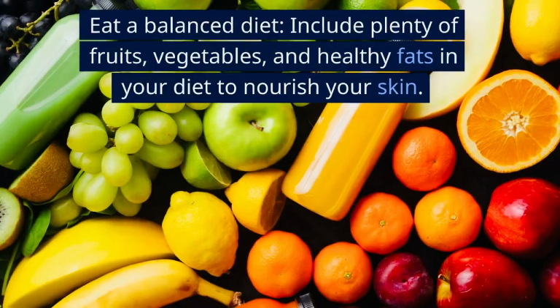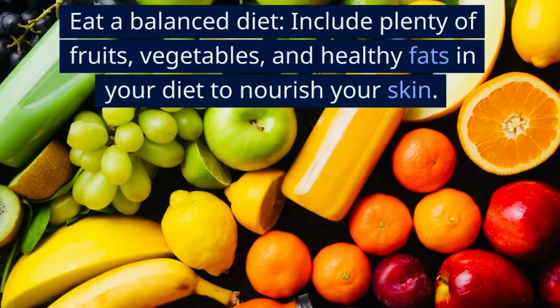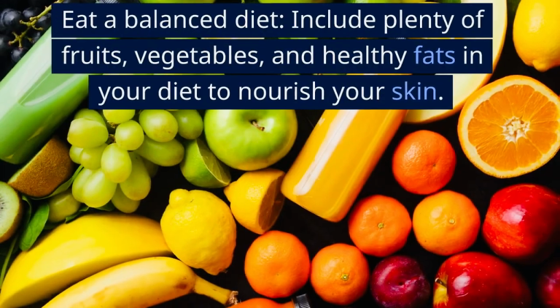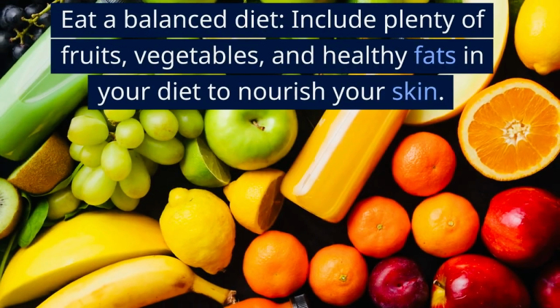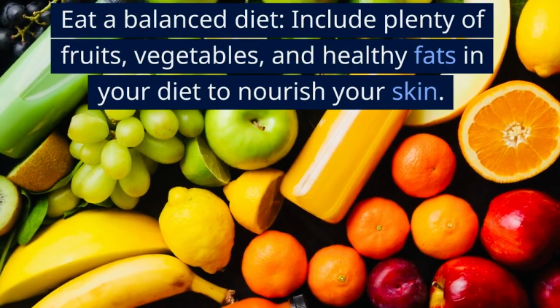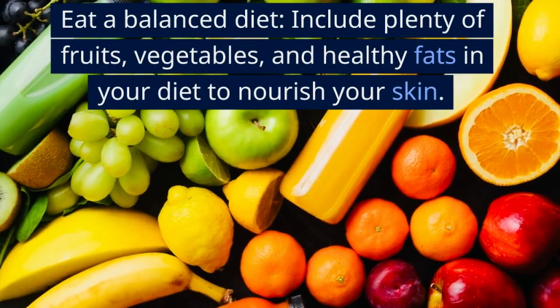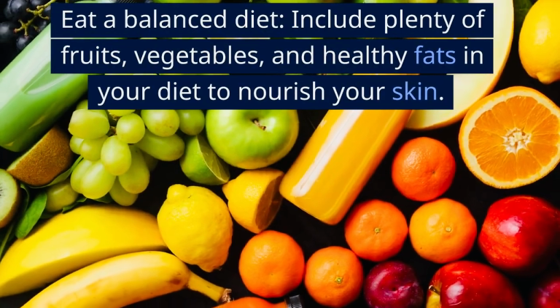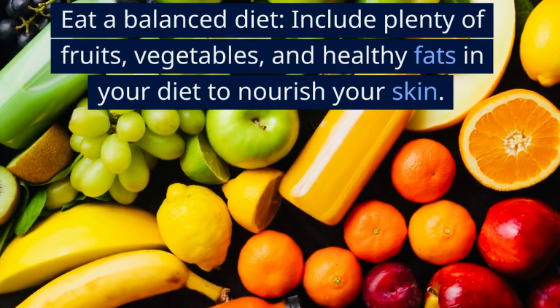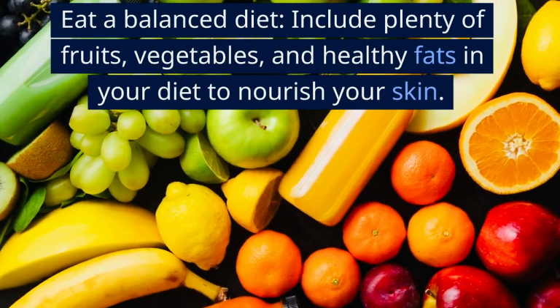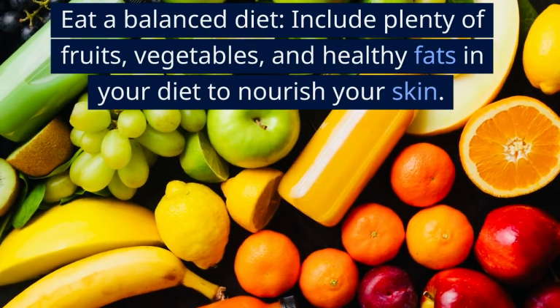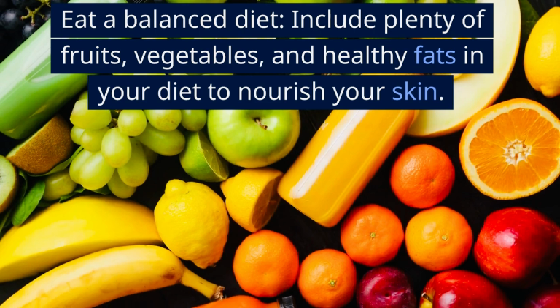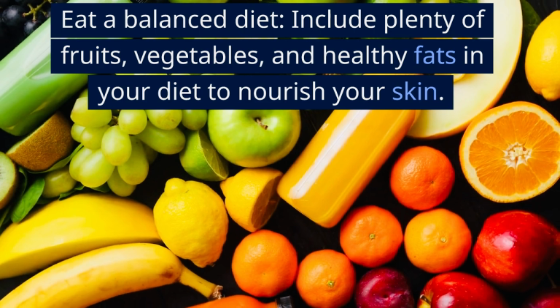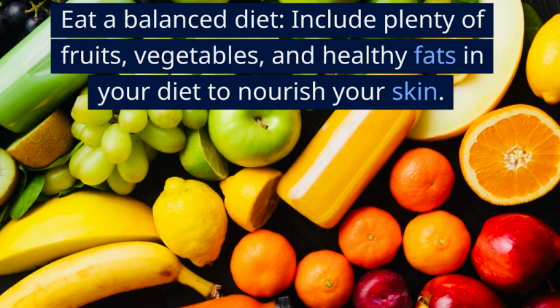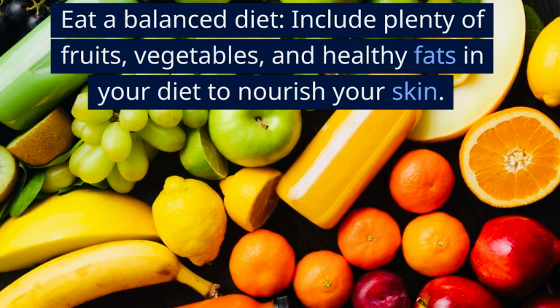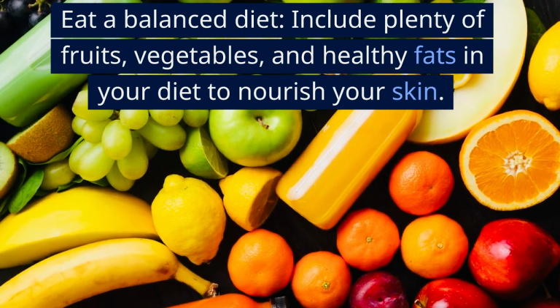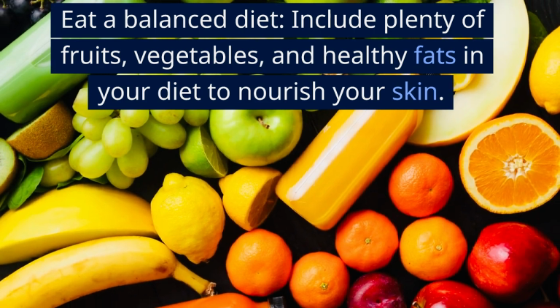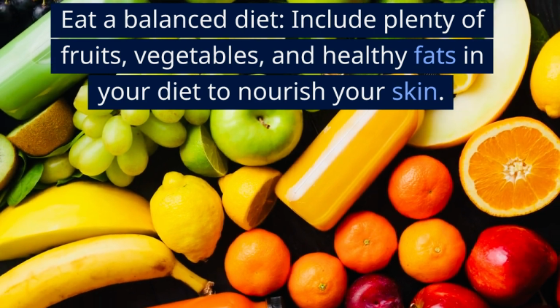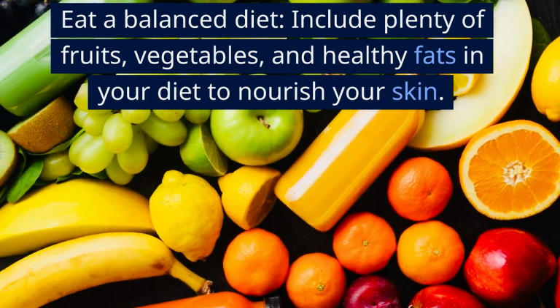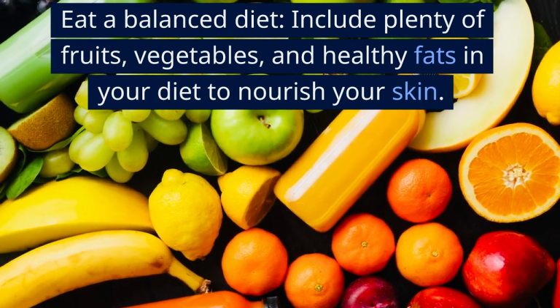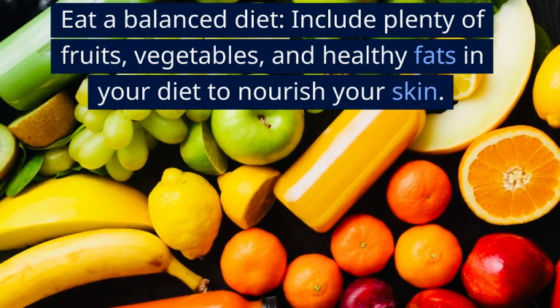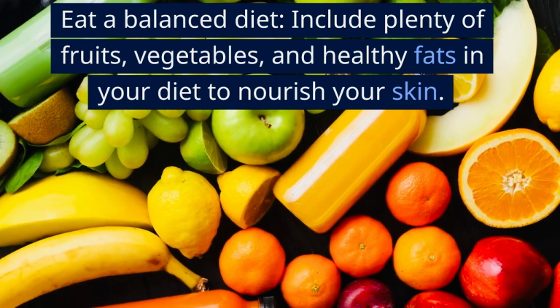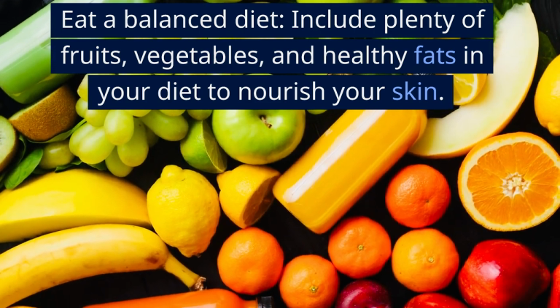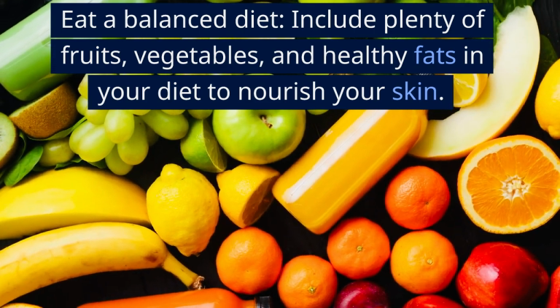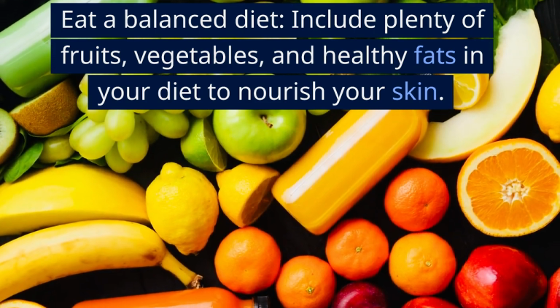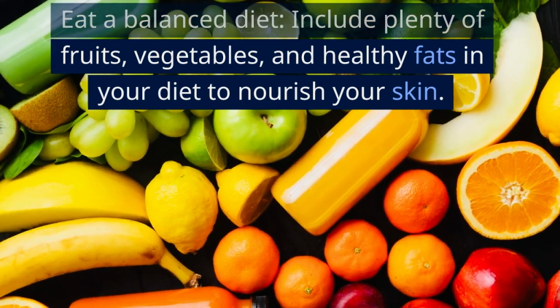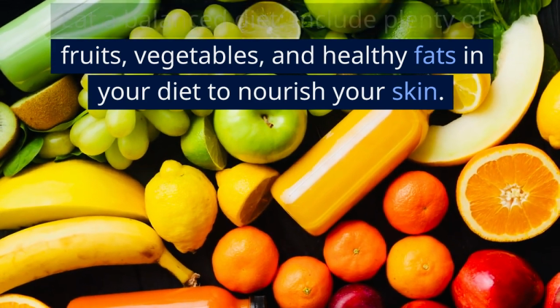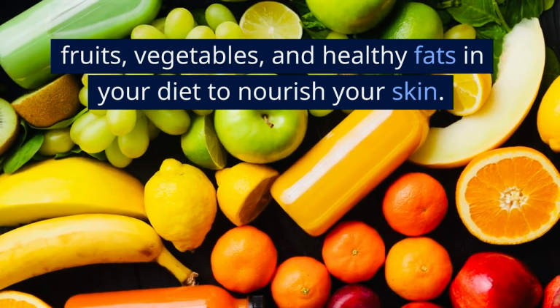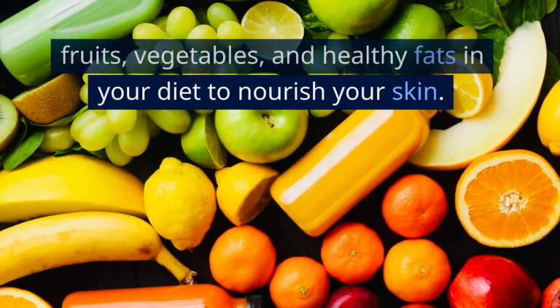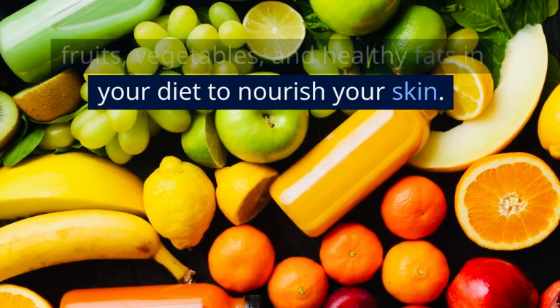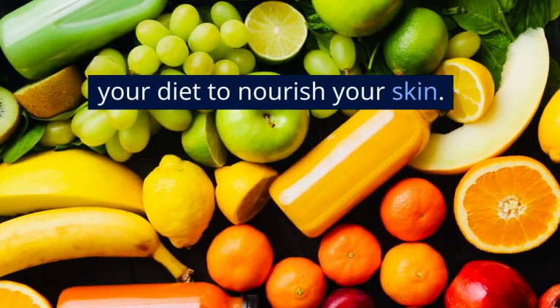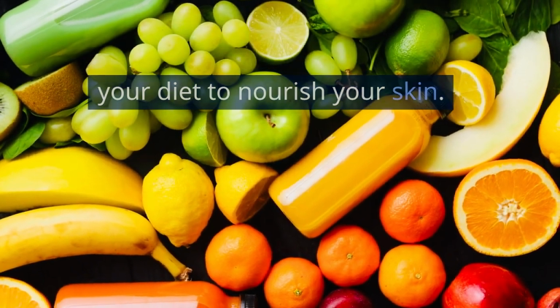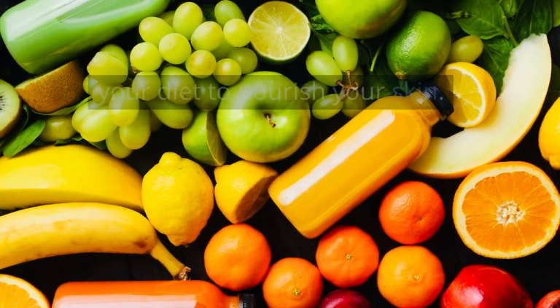Eat a balanced diet. Include plenty of fruits, vegetables, and healthy fats in your diet to nourish your skin.